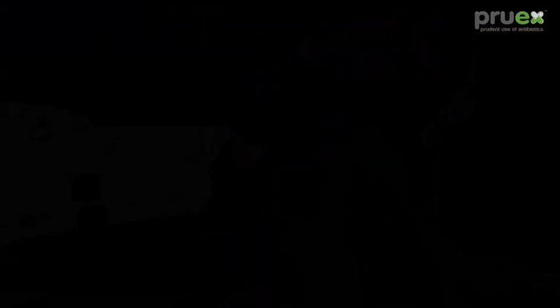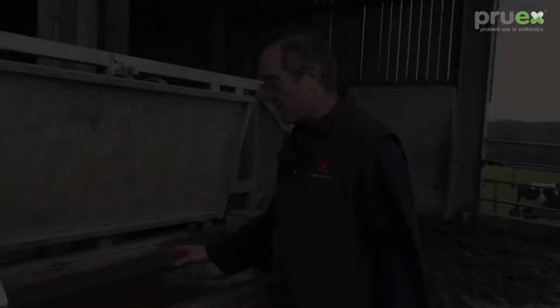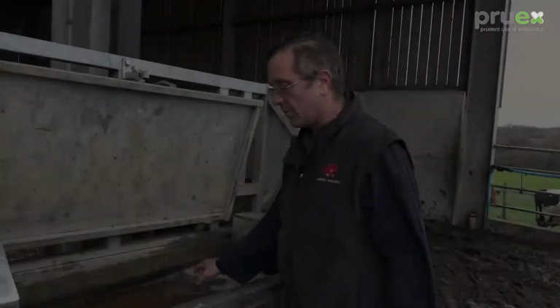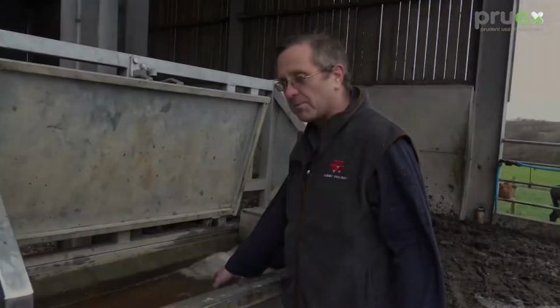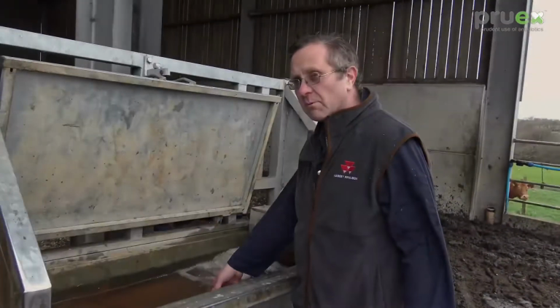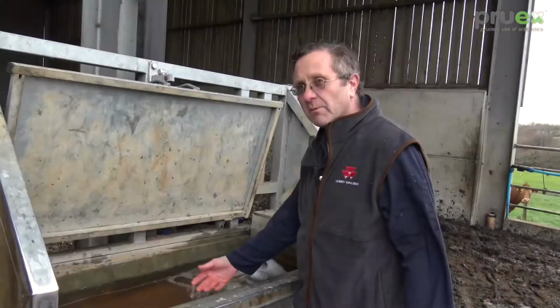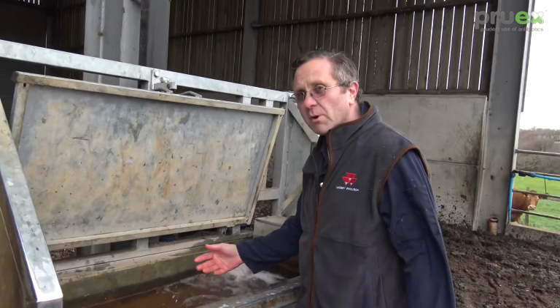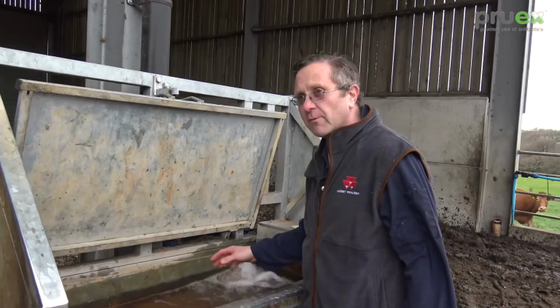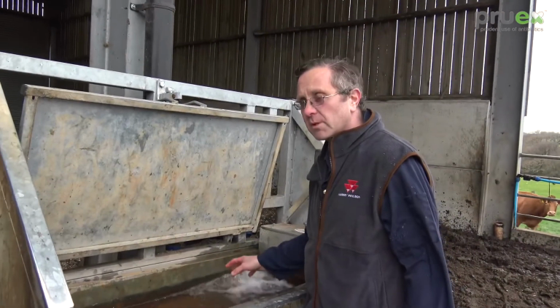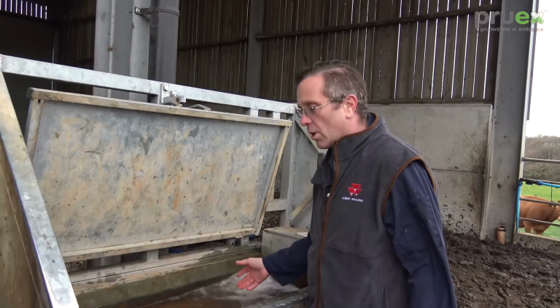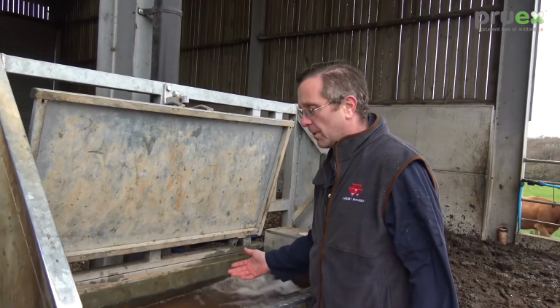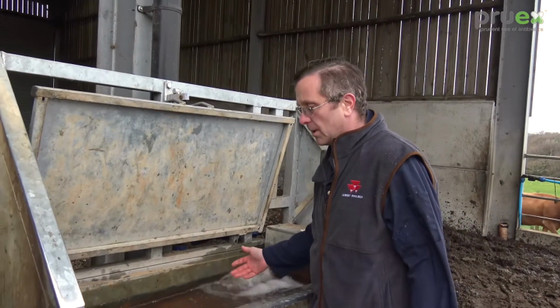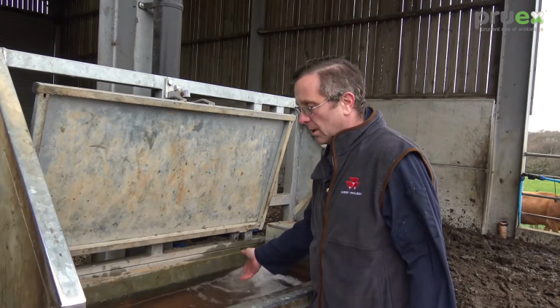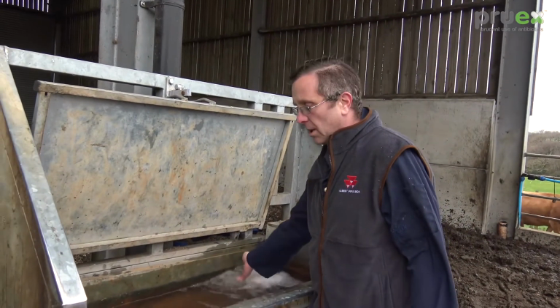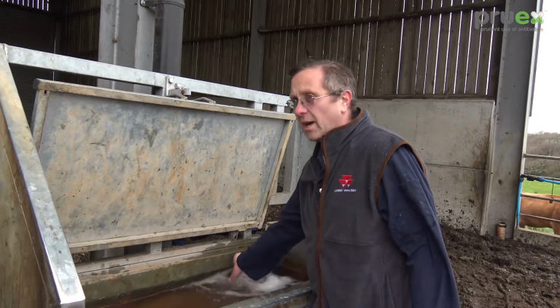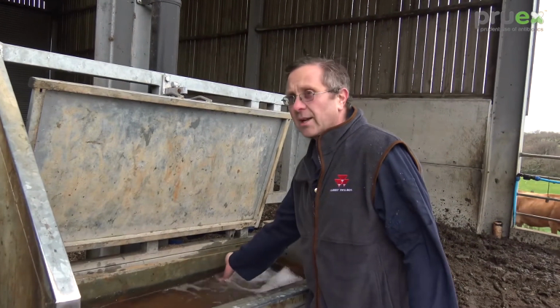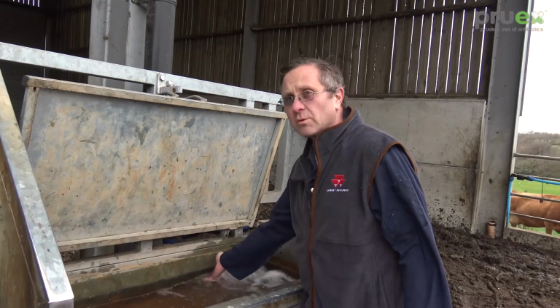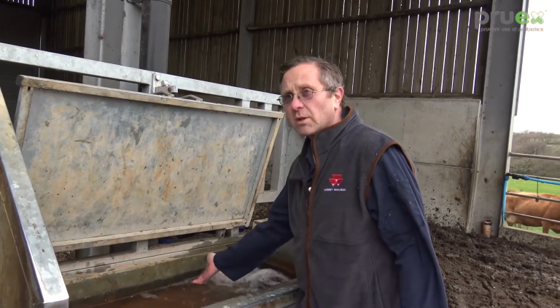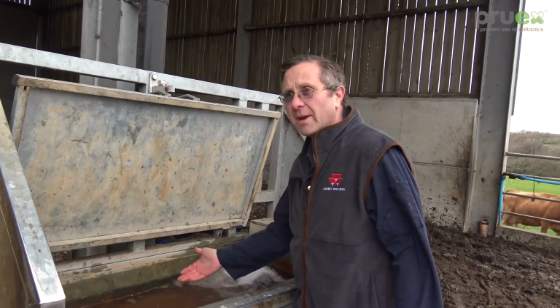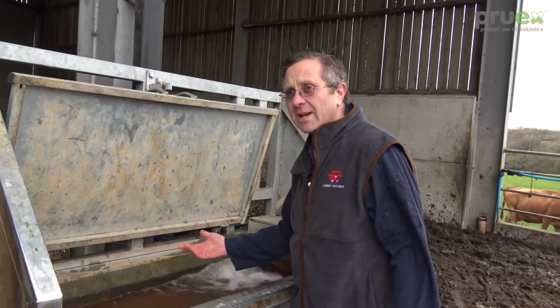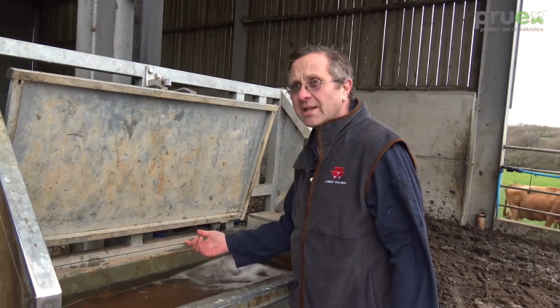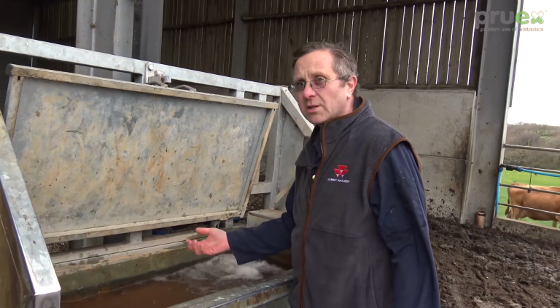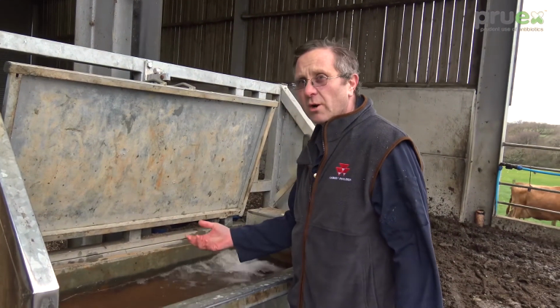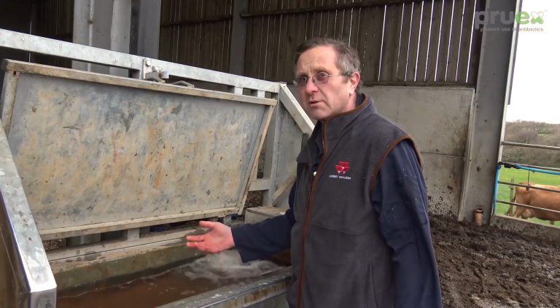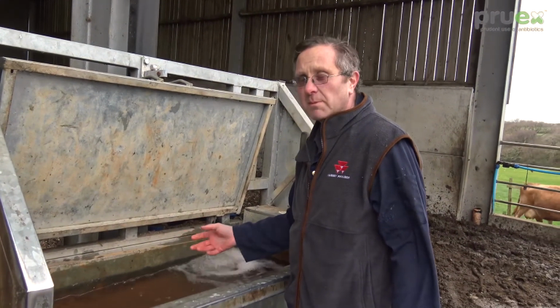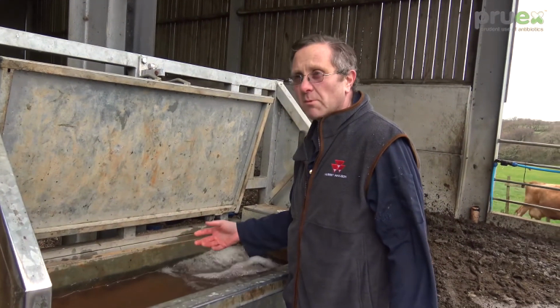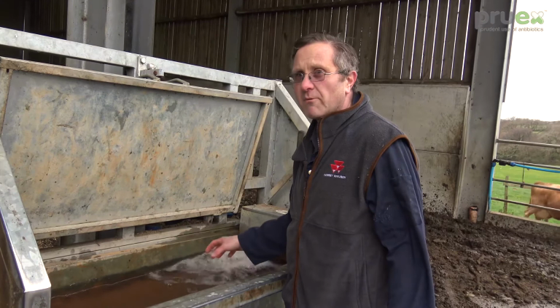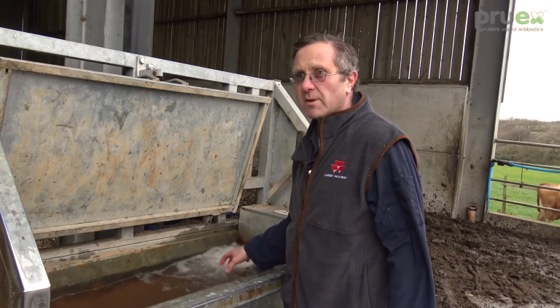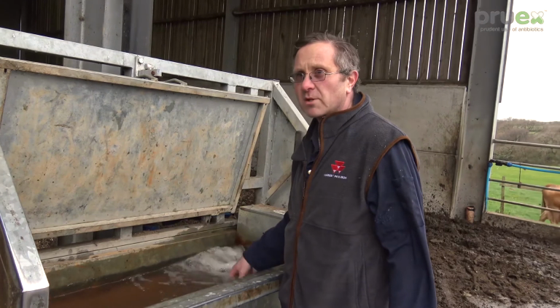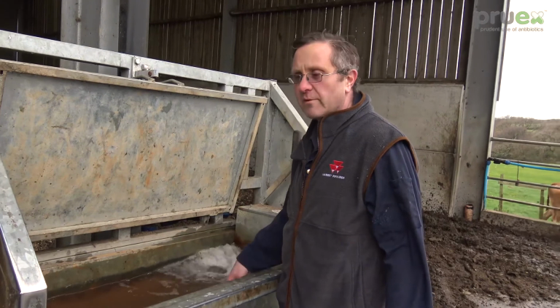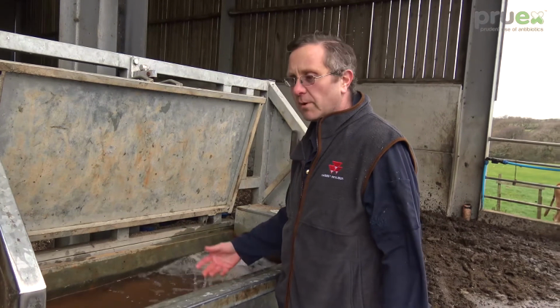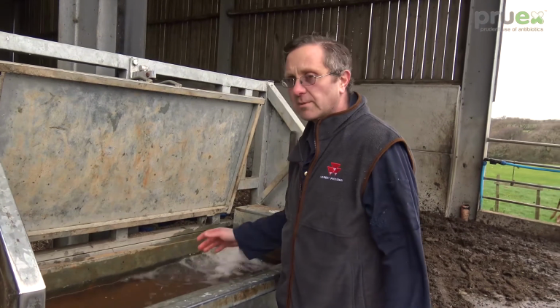The biofilm has been removed from the top, and also the manganese and iron has been removed from the inside of our pipes.